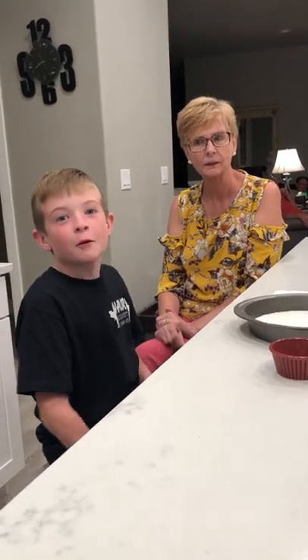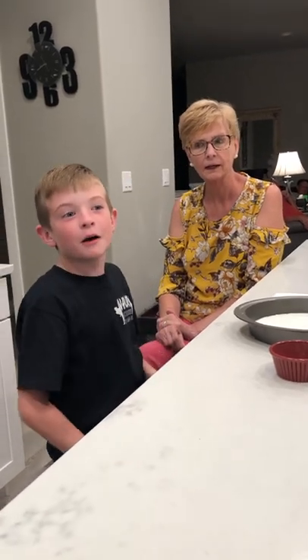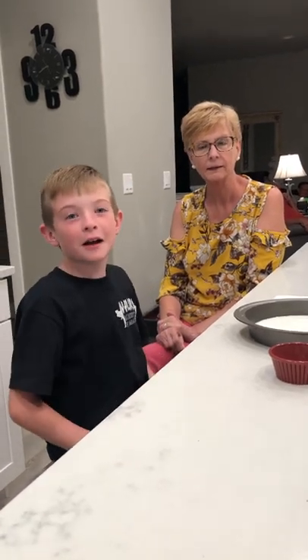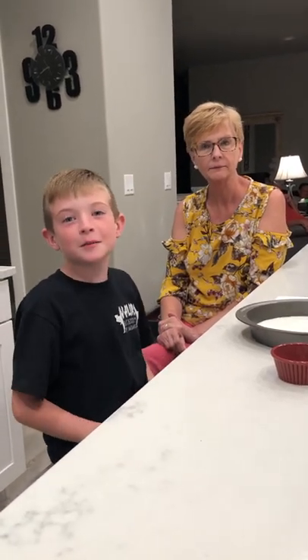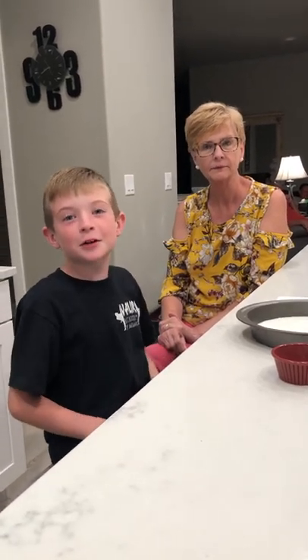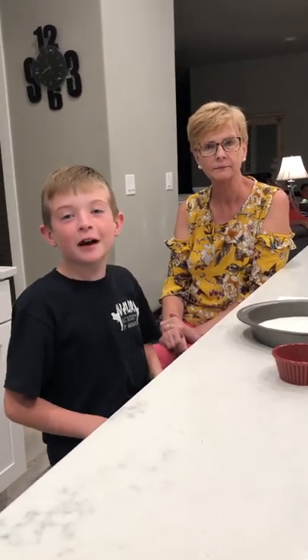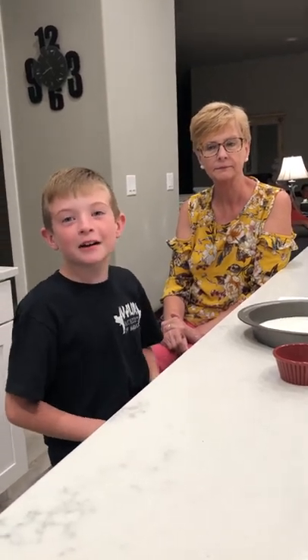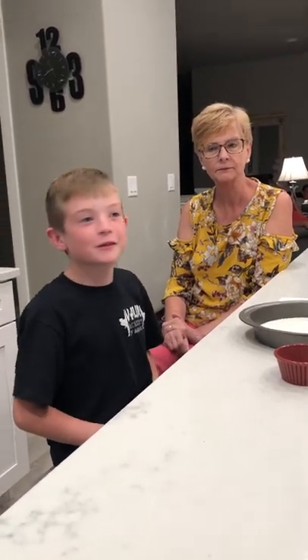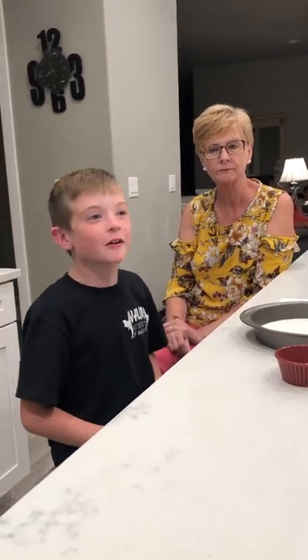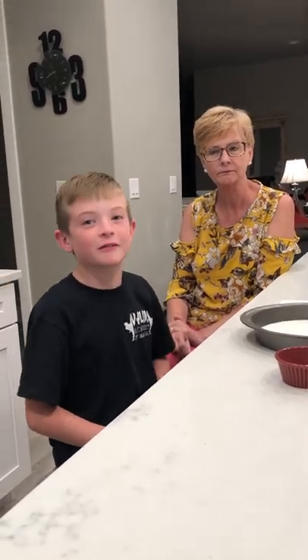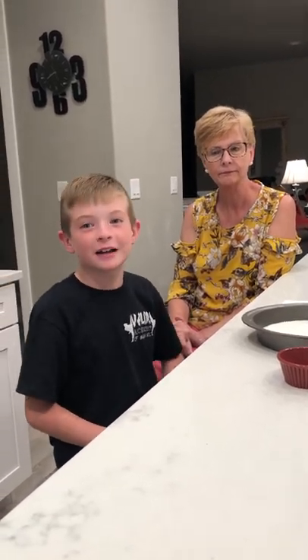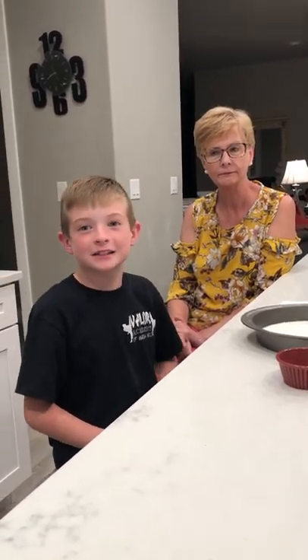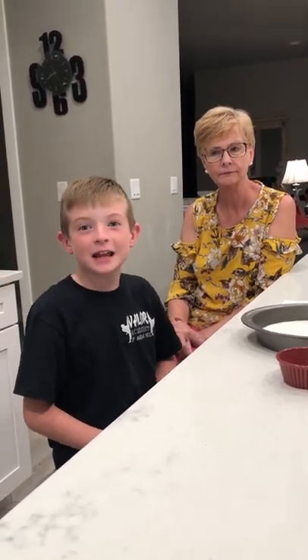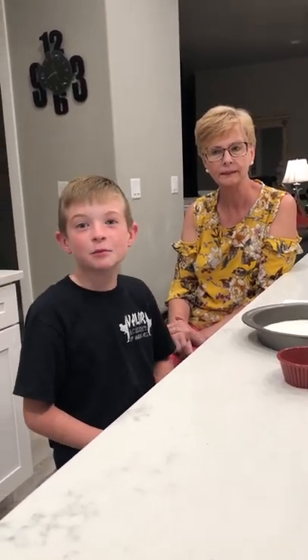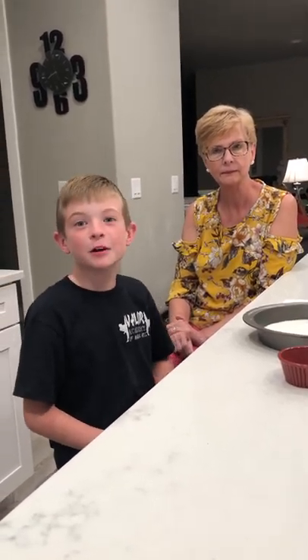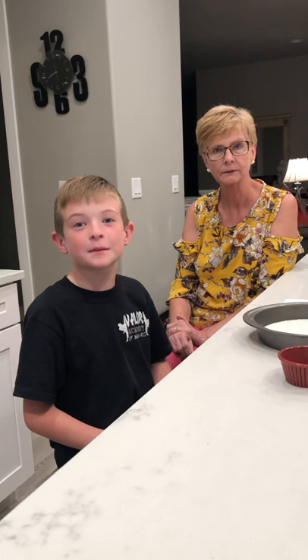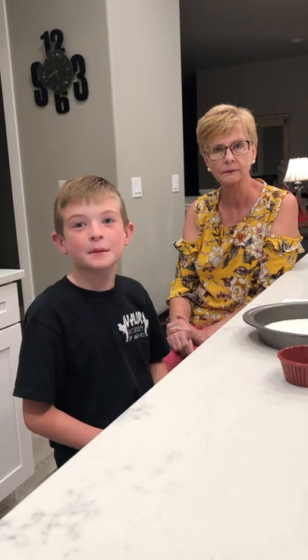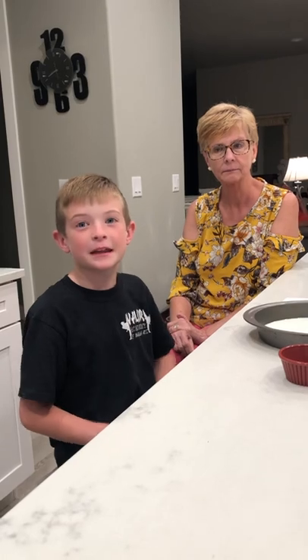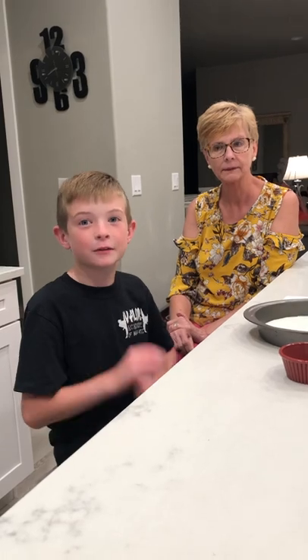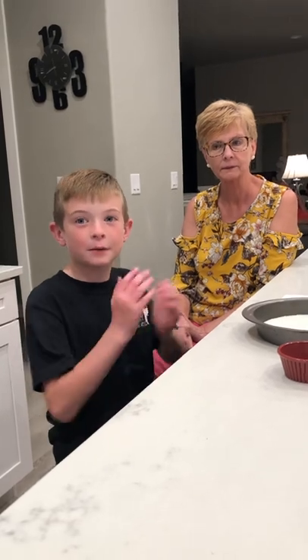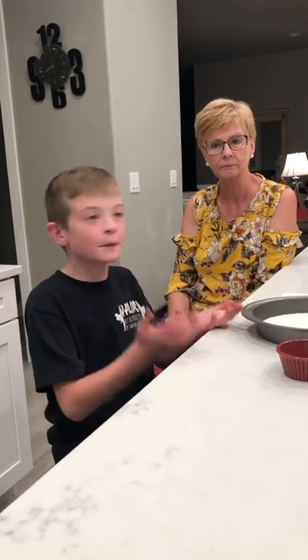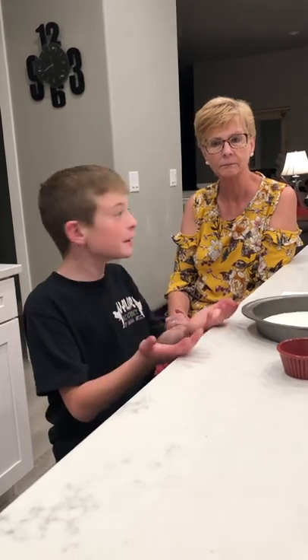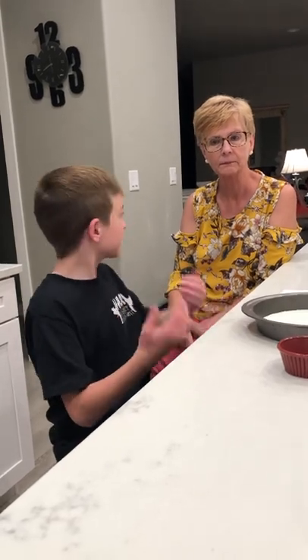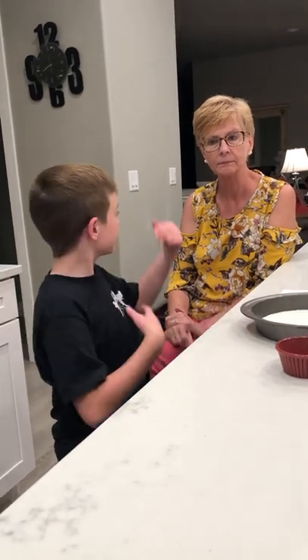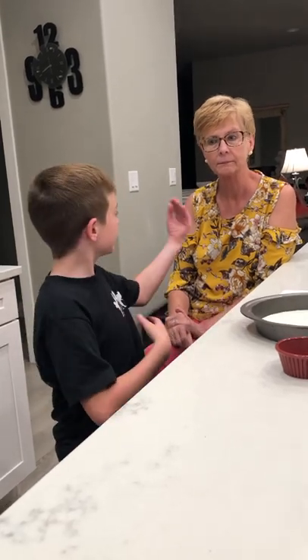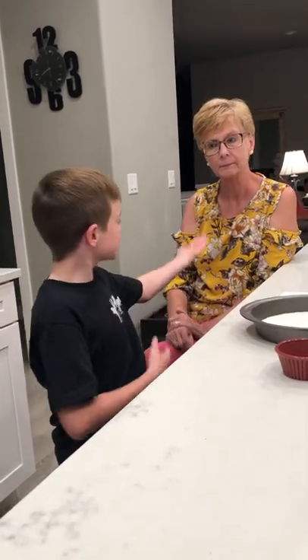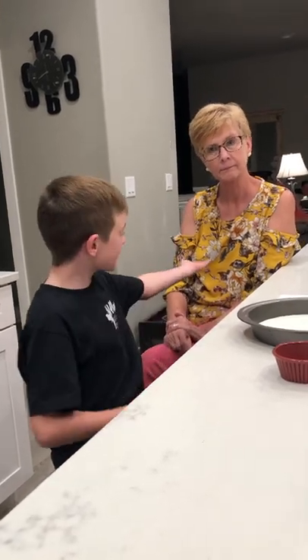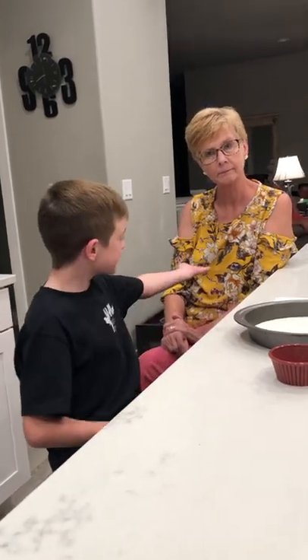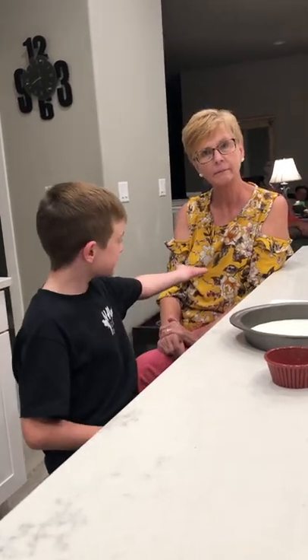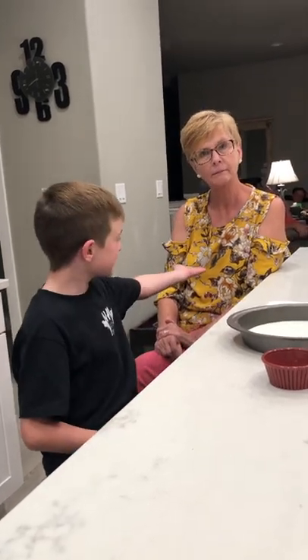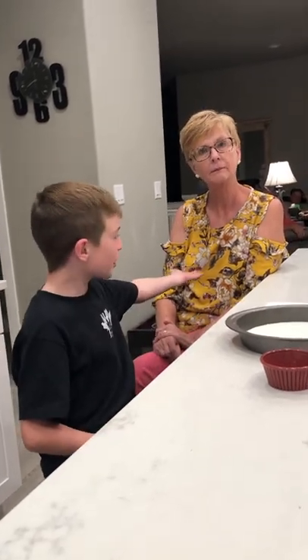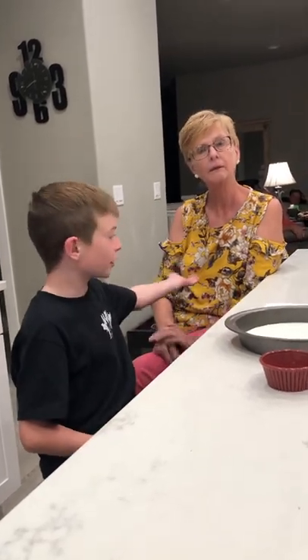Welcome to Ryder's Fun Facts. Today we're going to be making rainbow milk. This is my assistant Yaya.